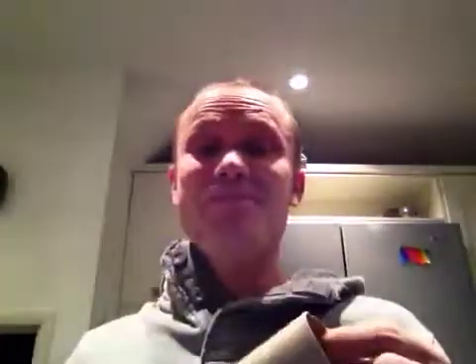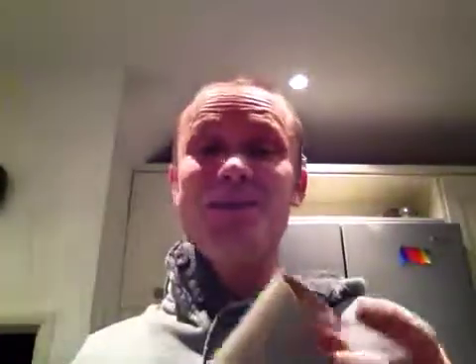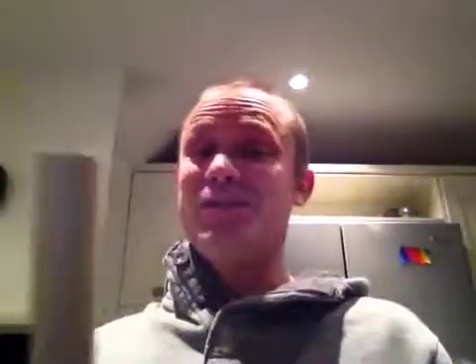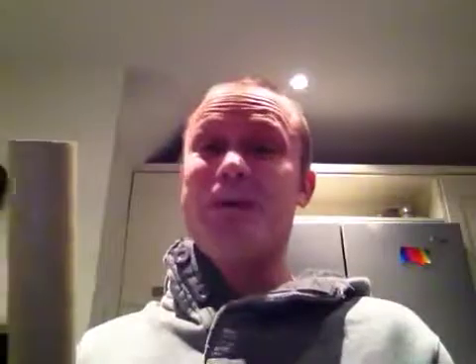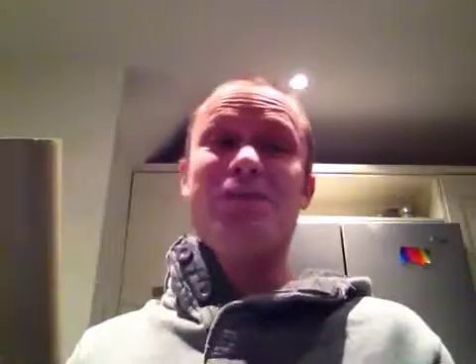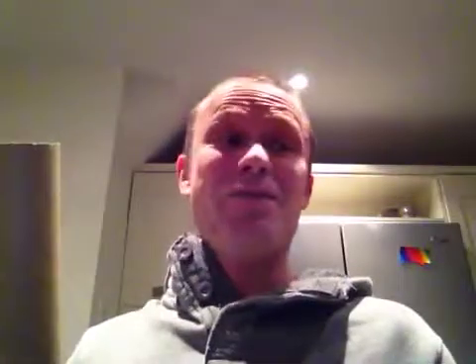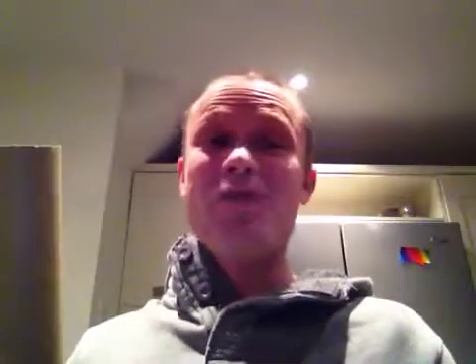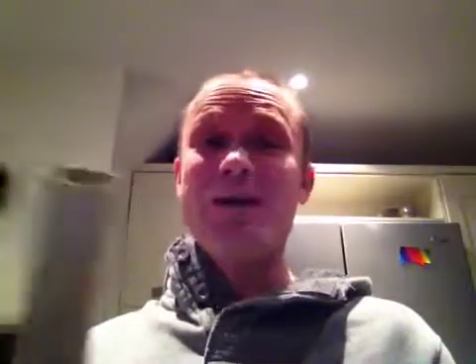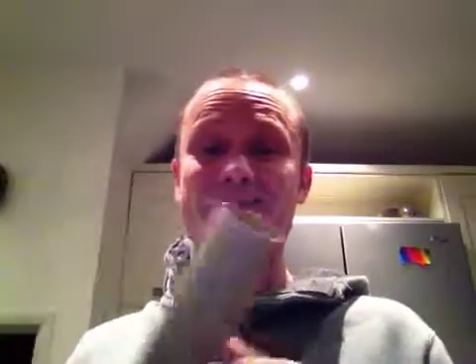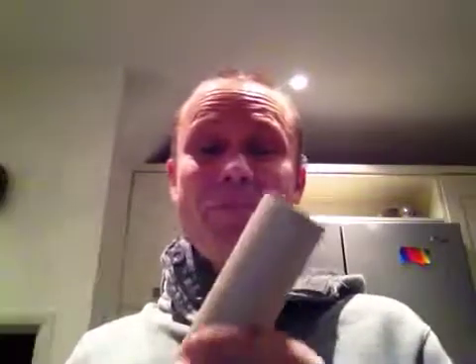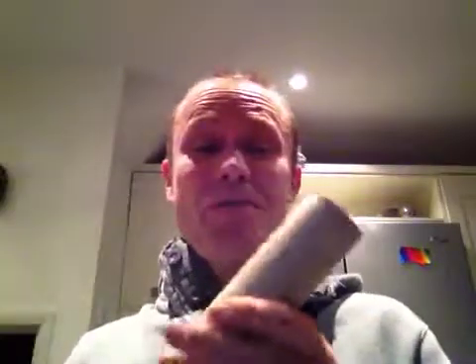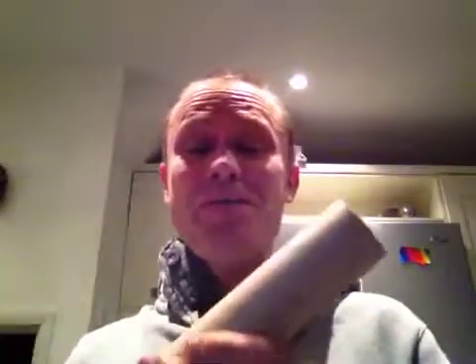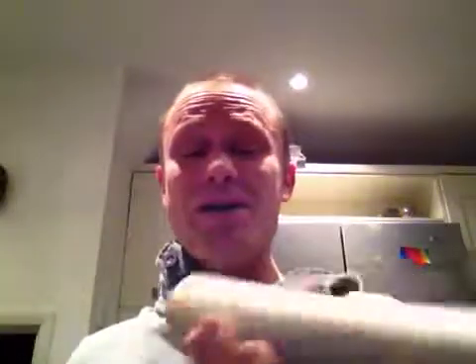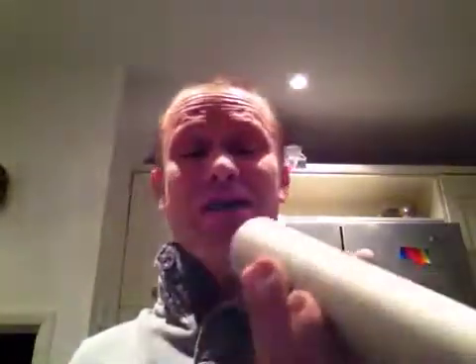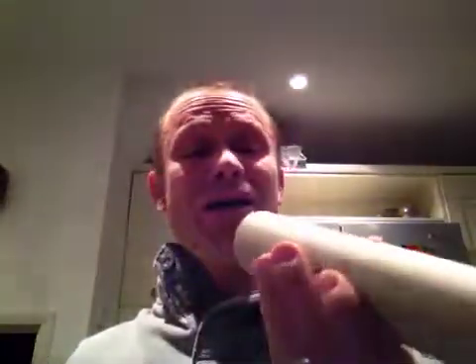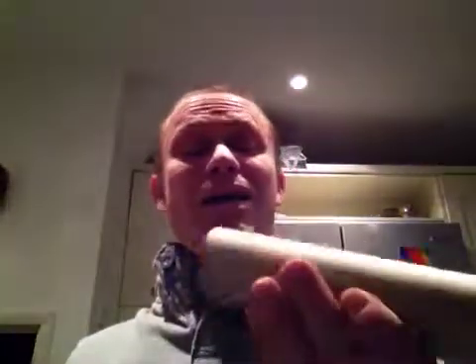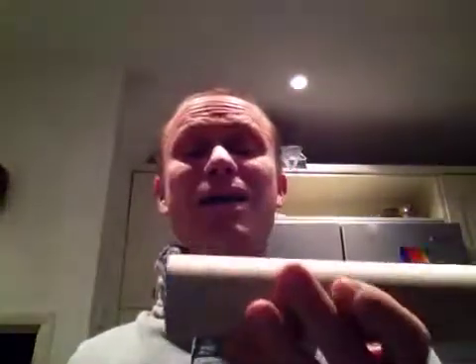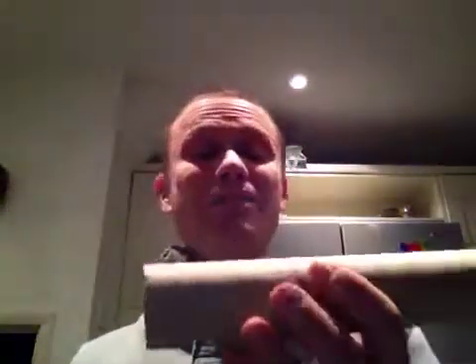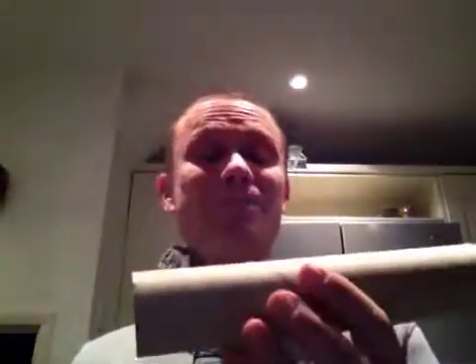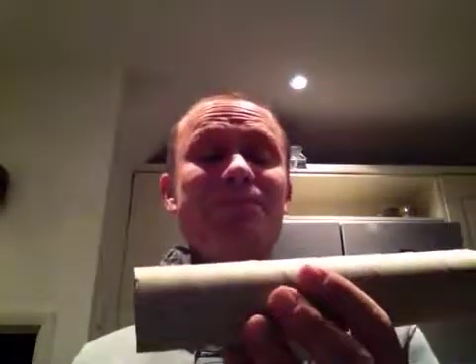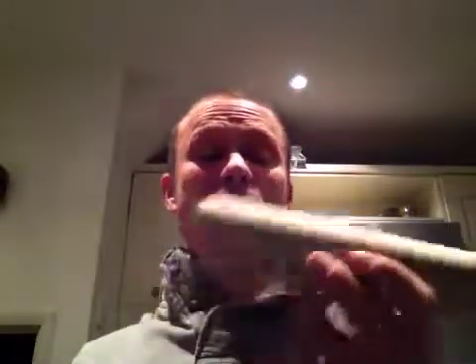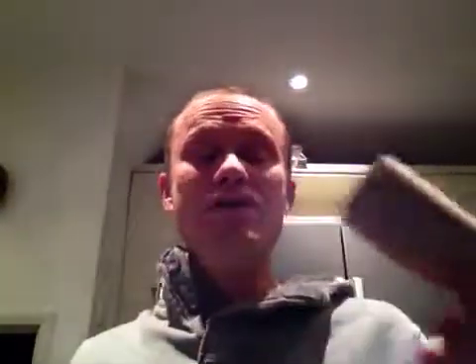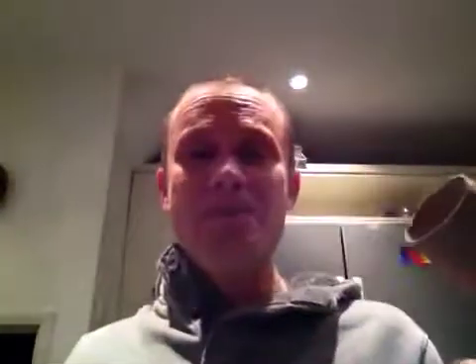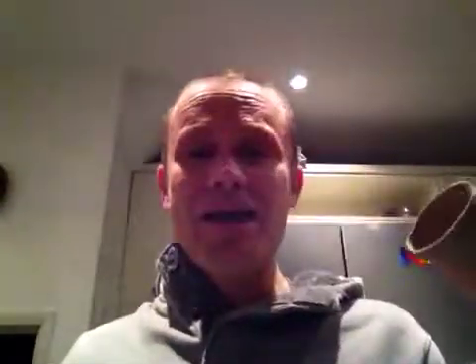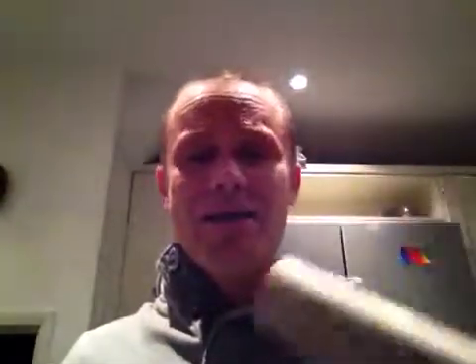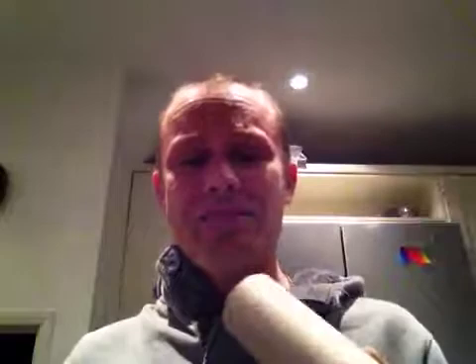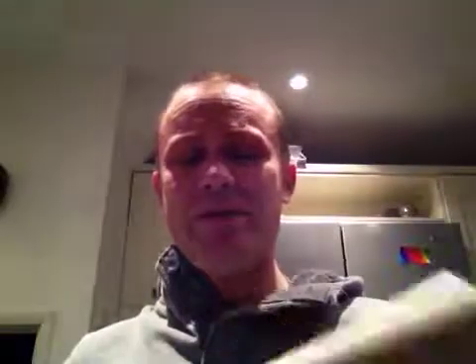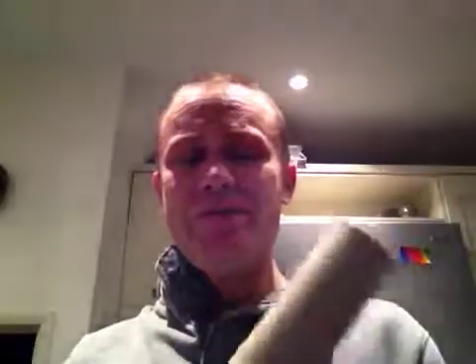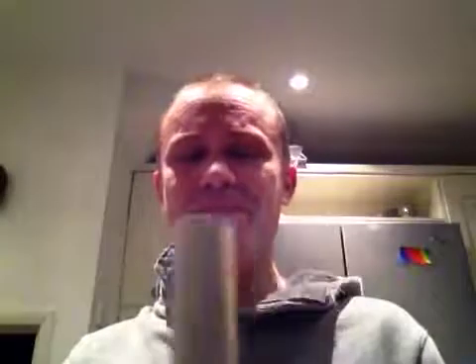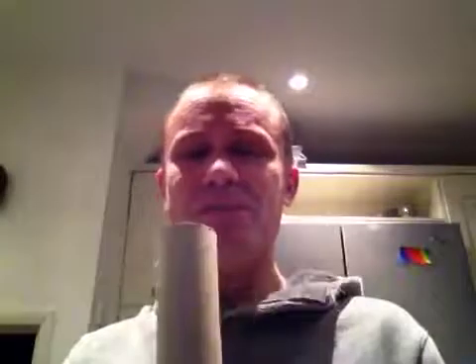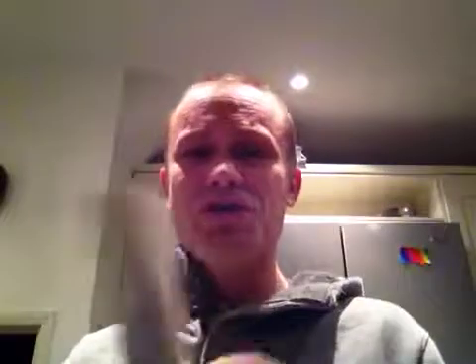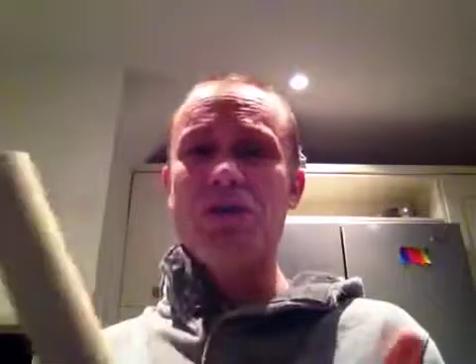You don't have to spend £20 or £30 buying one either. It's quite easy to make. Shall I show you?